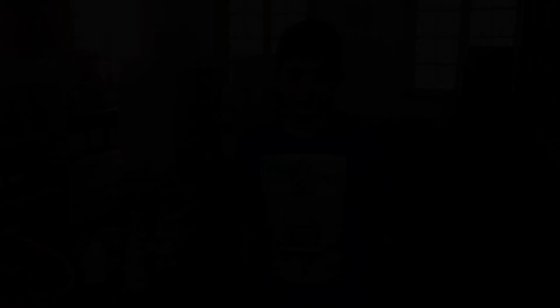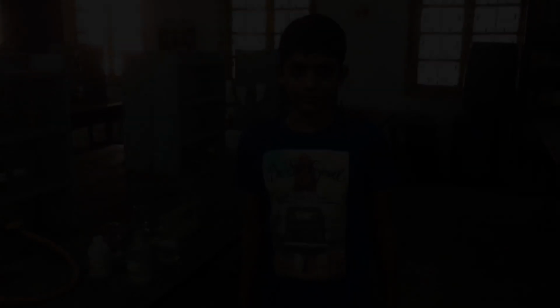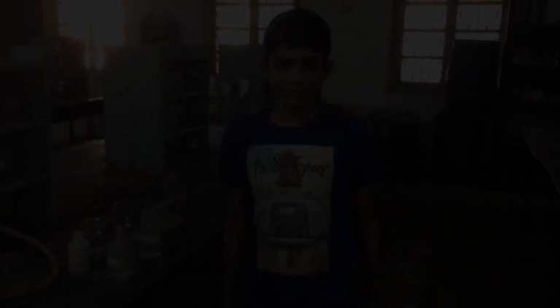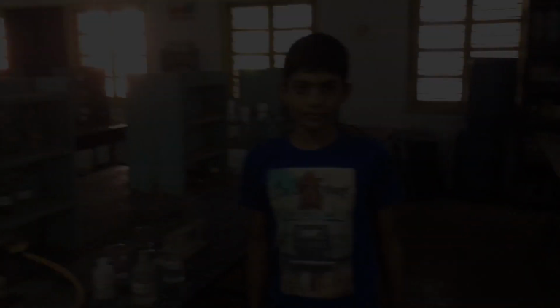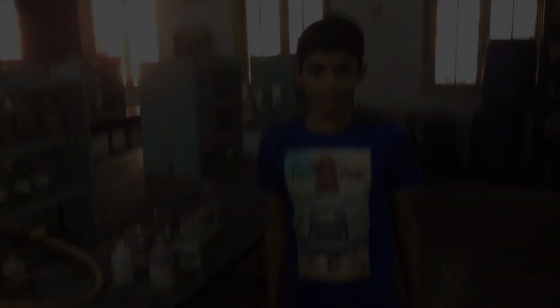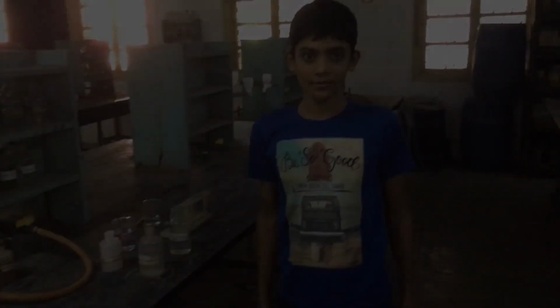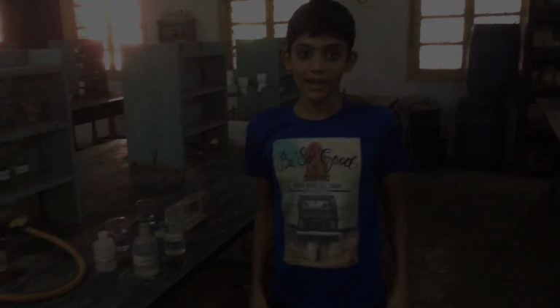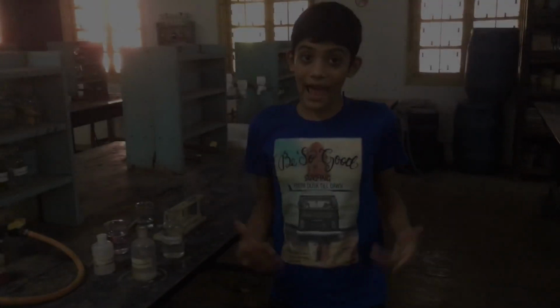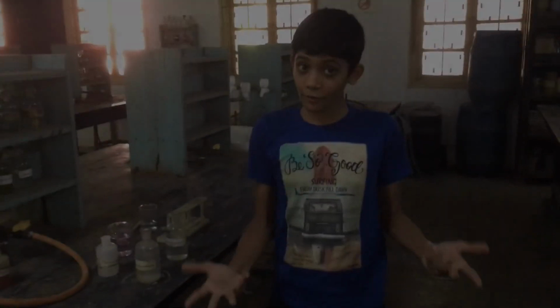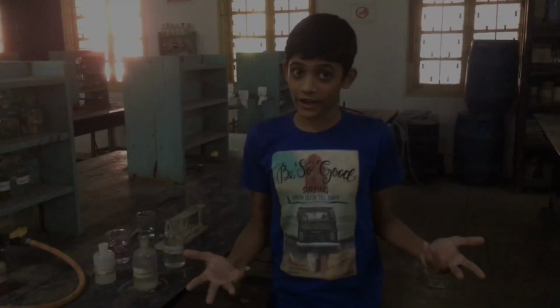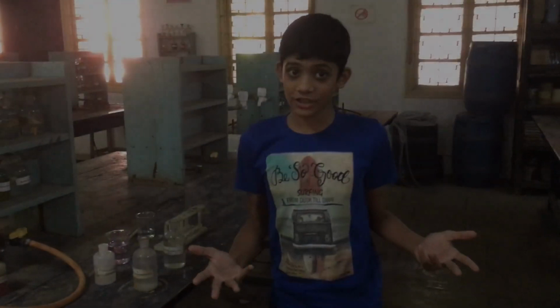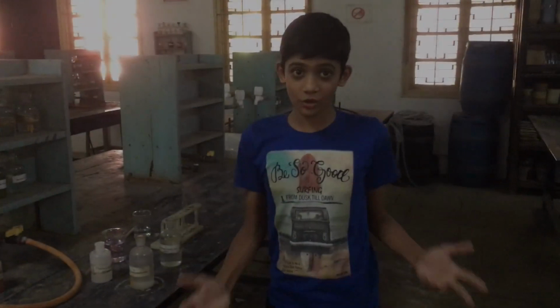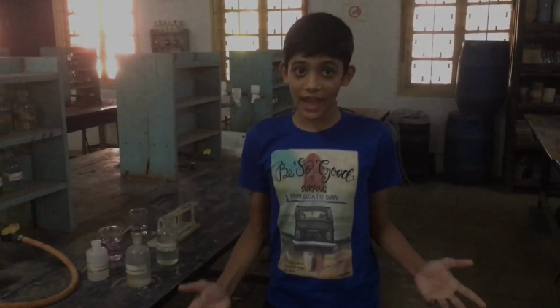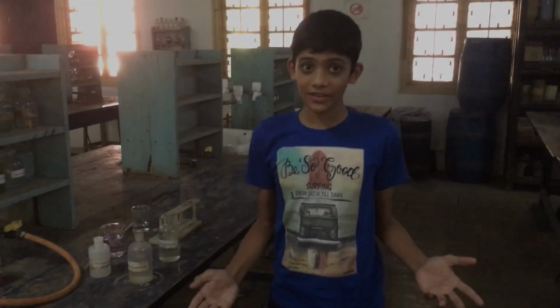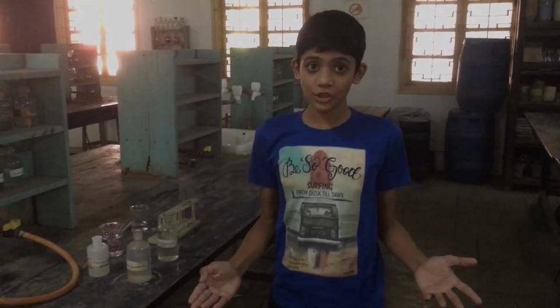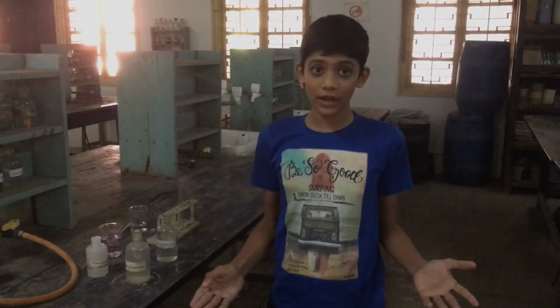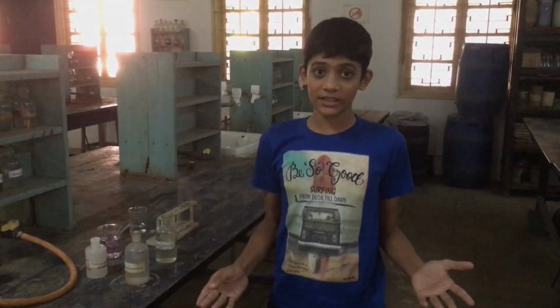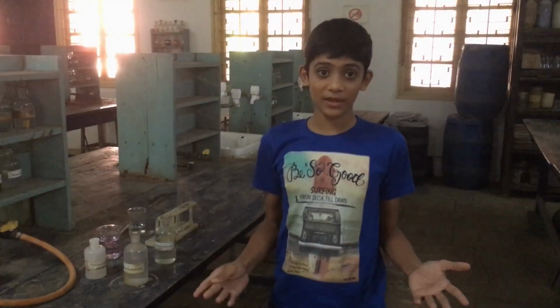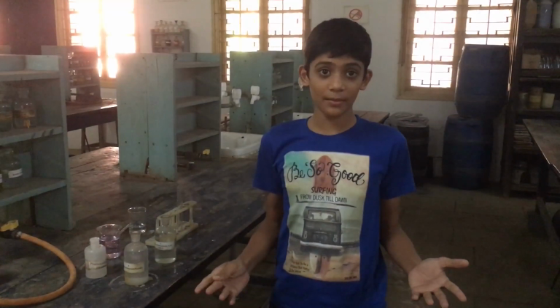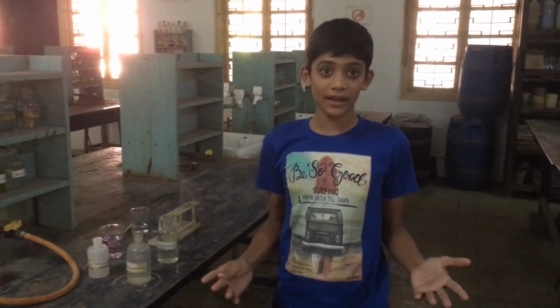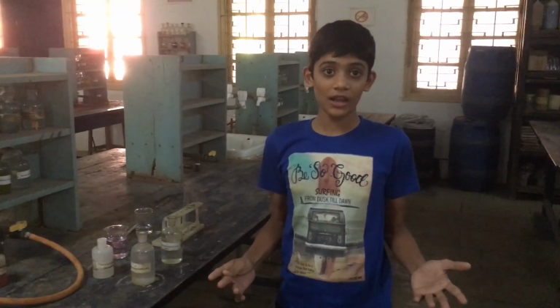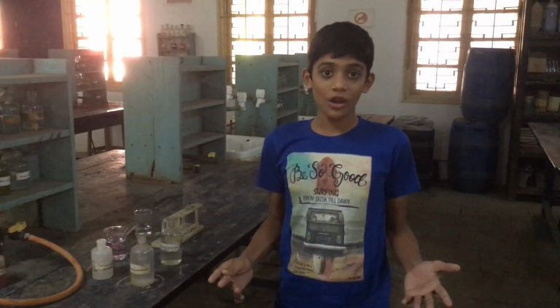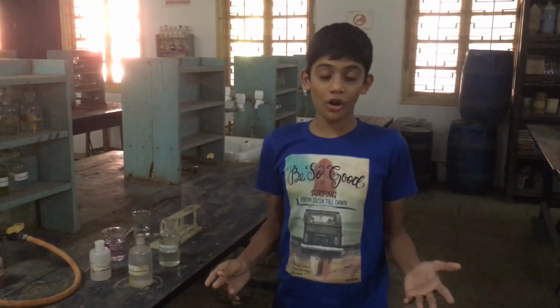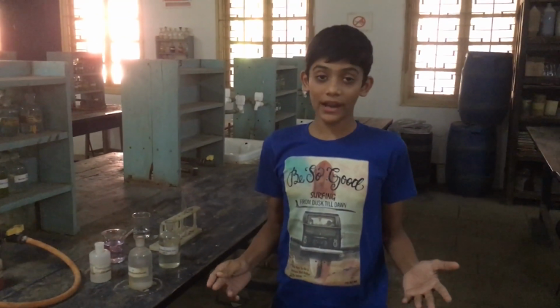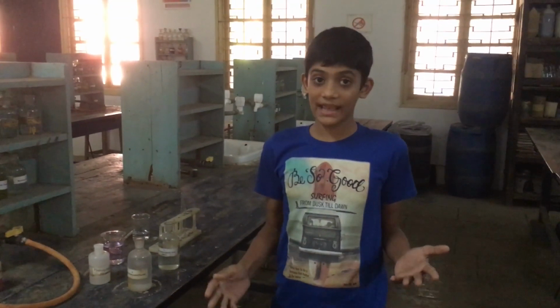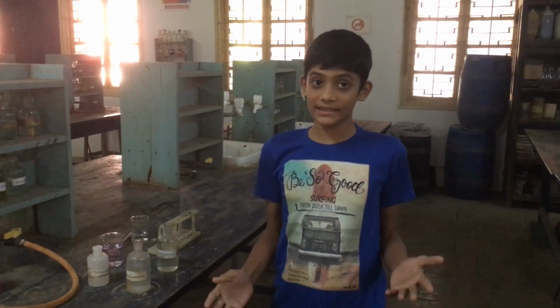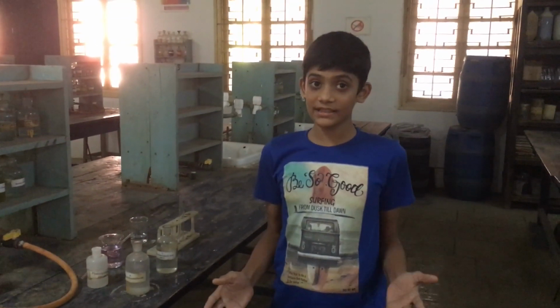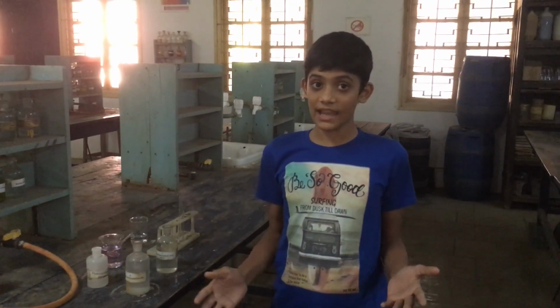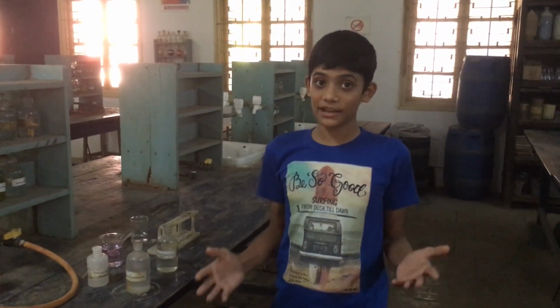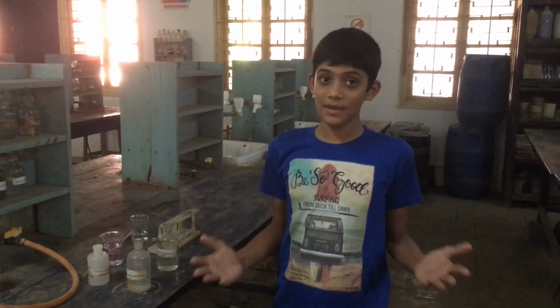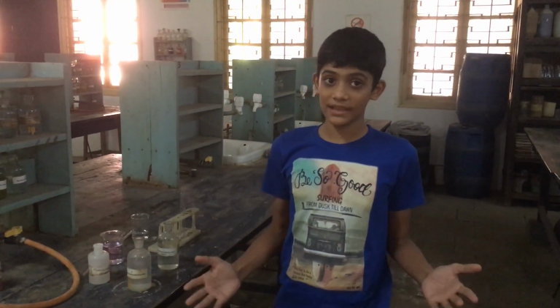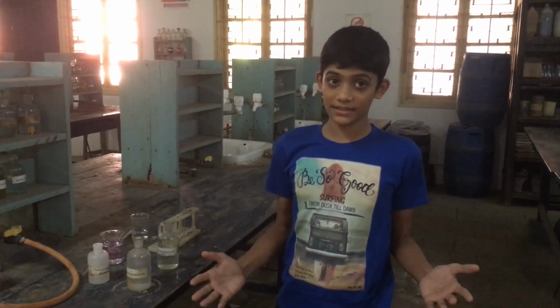Hello friends, today I will show an experiment on acids and bases.